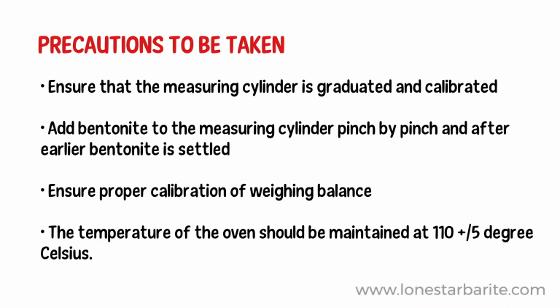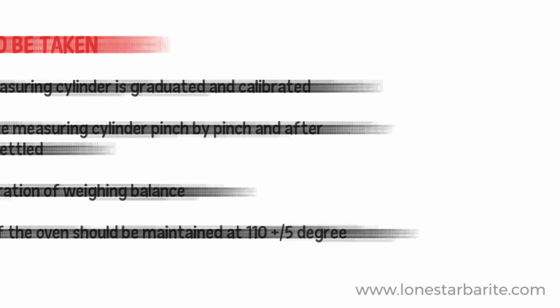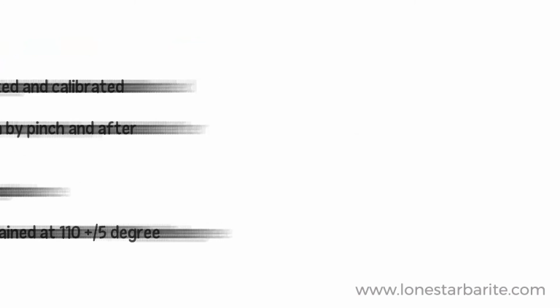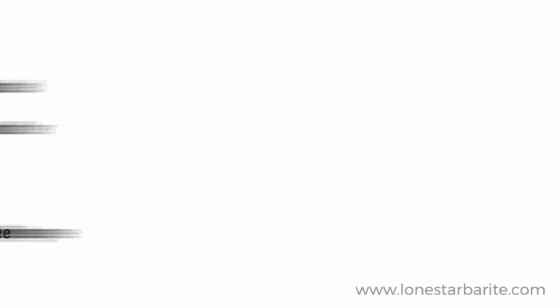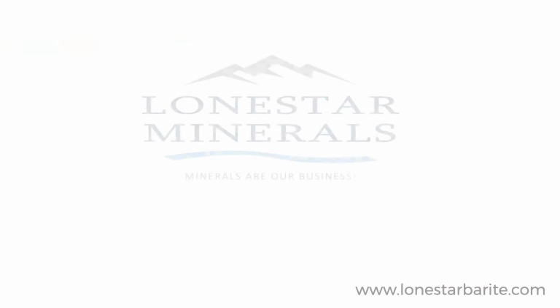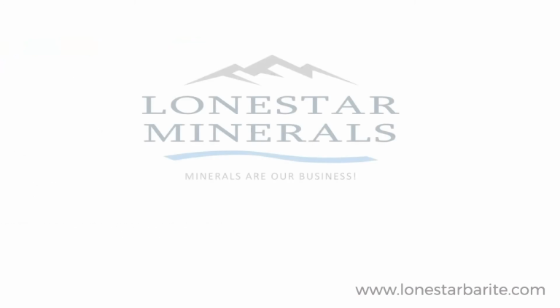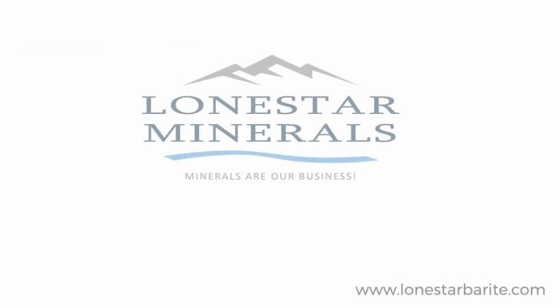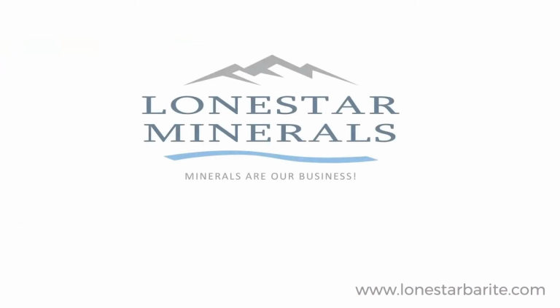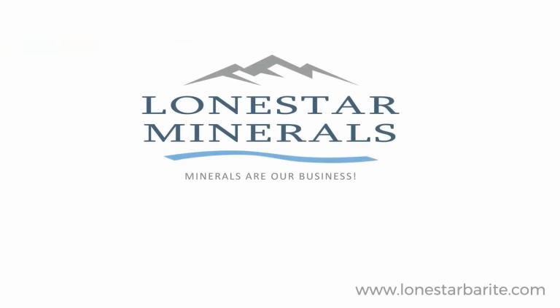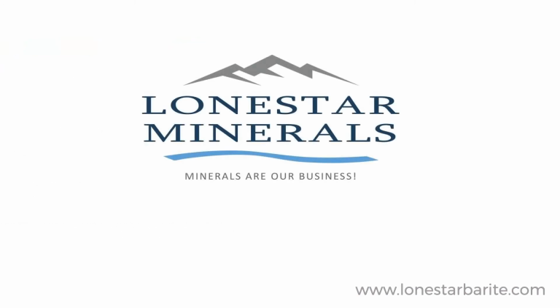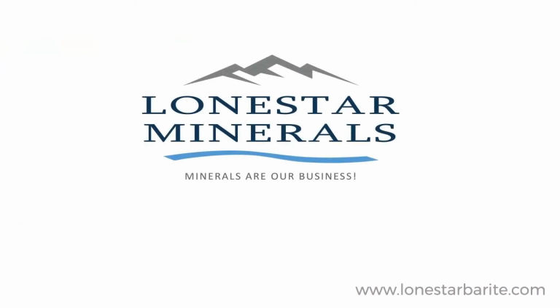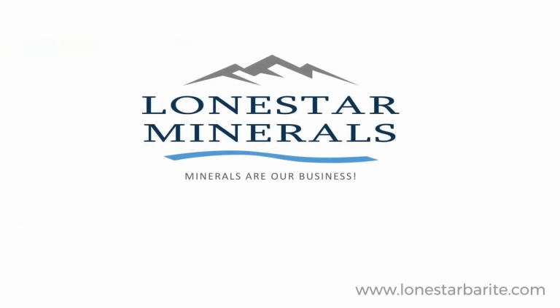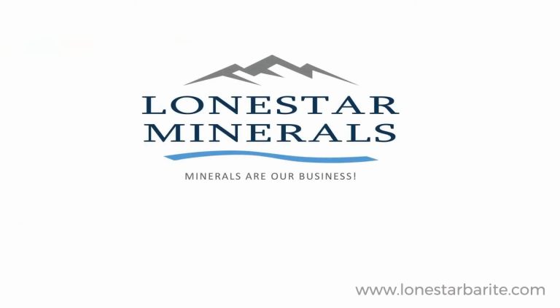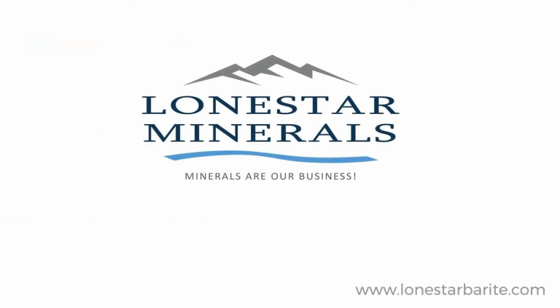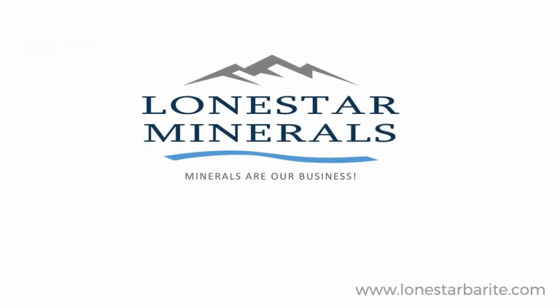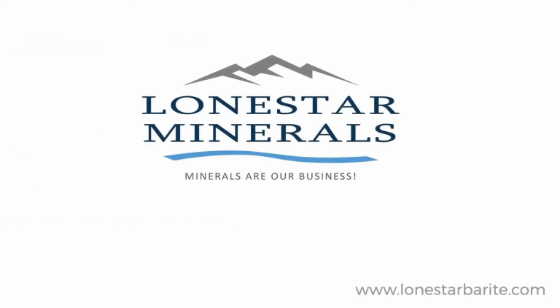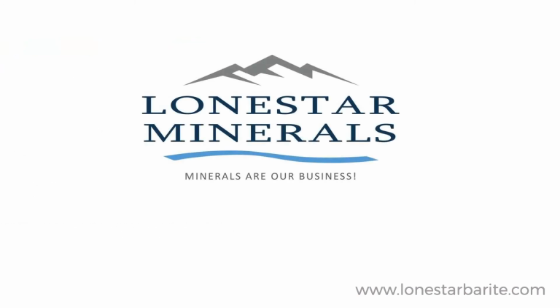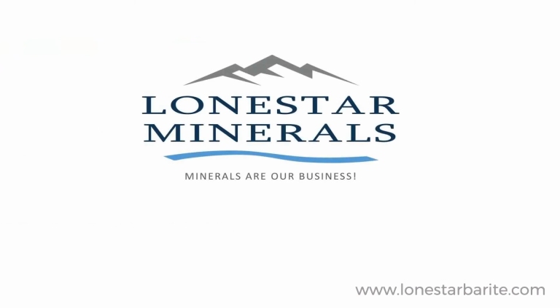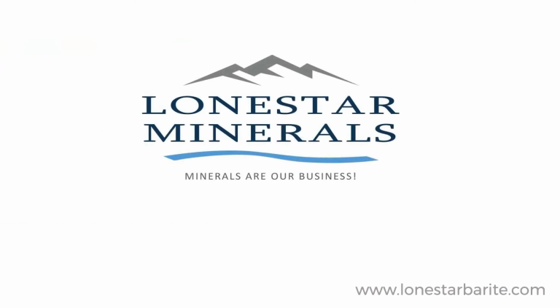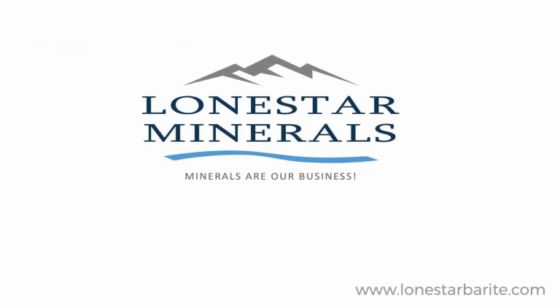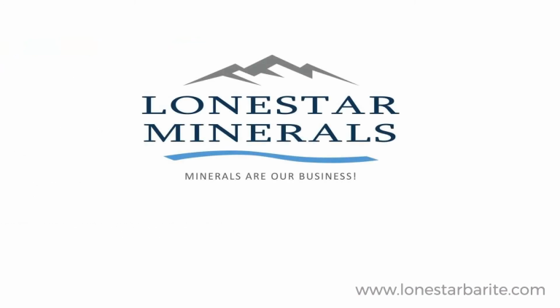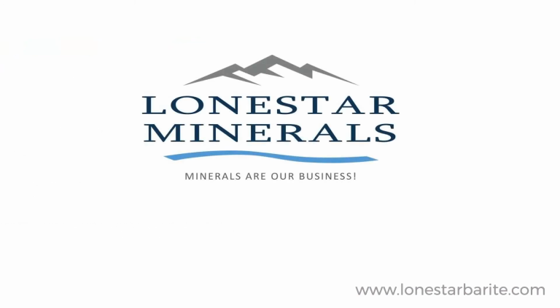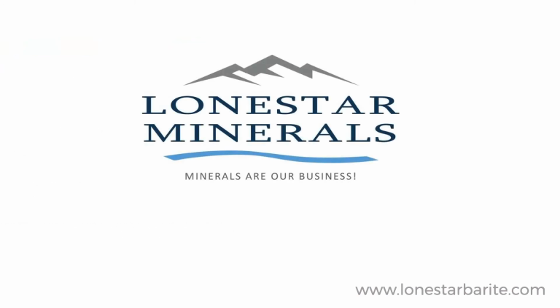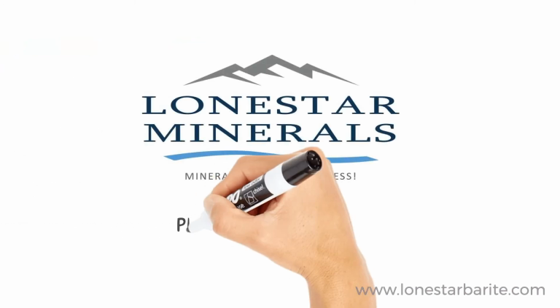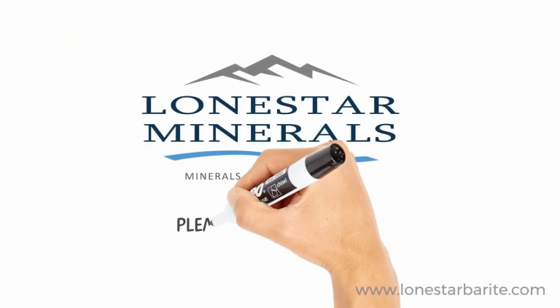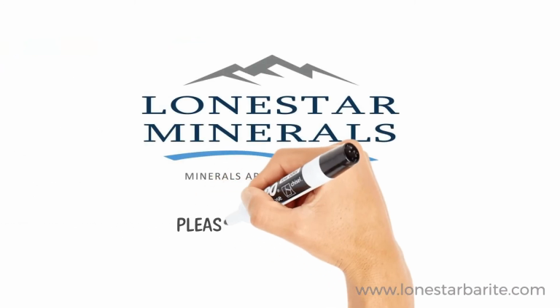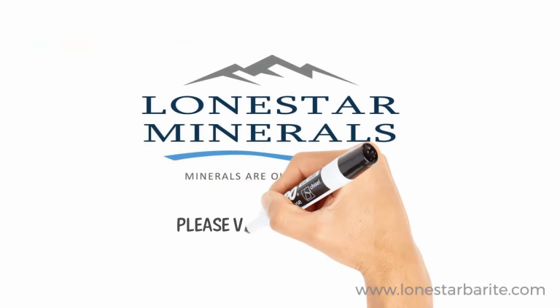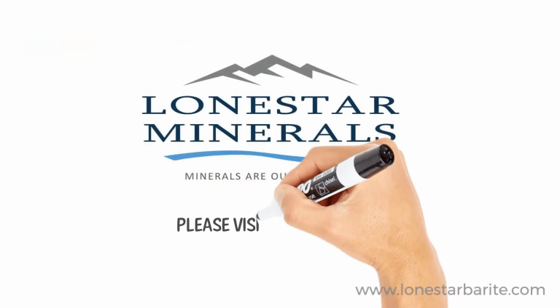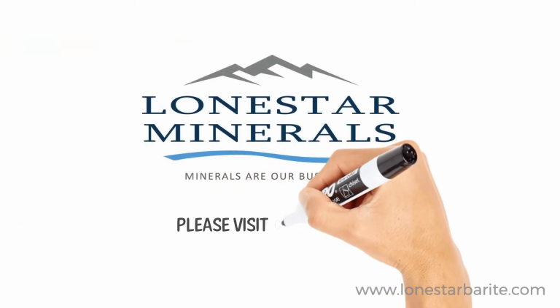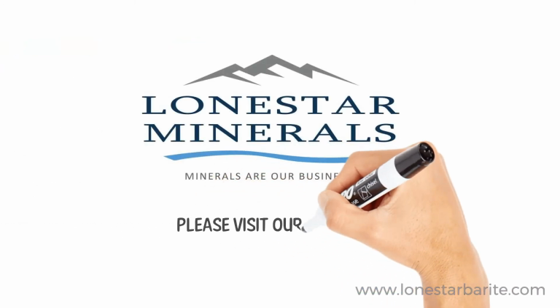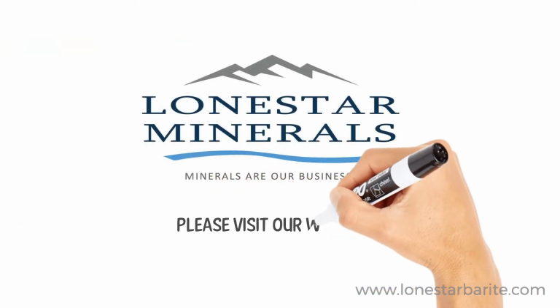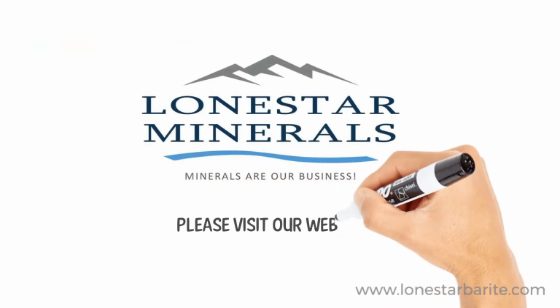We hope this video was helpful. For further information, please visit our website at www.lonestarbearite.com.